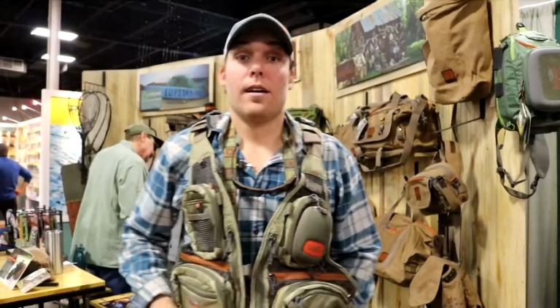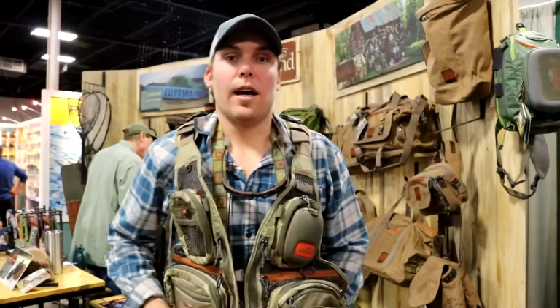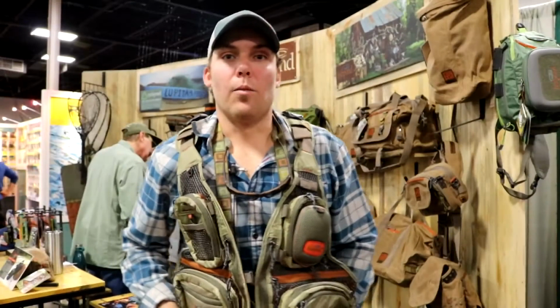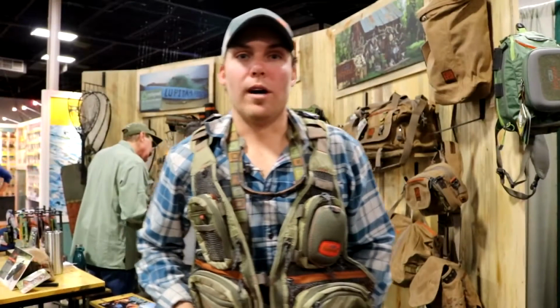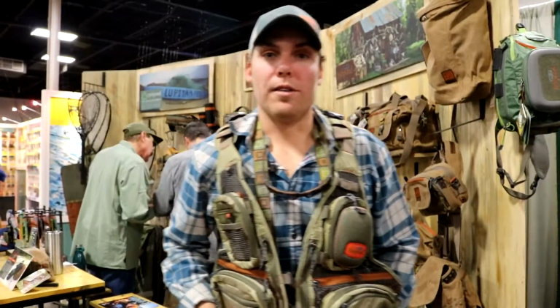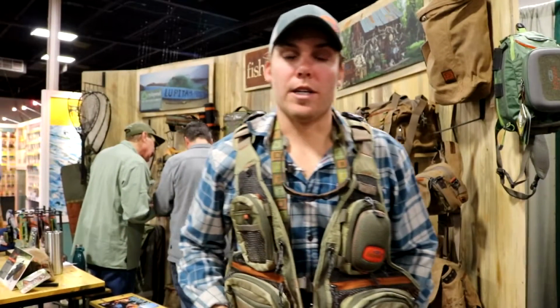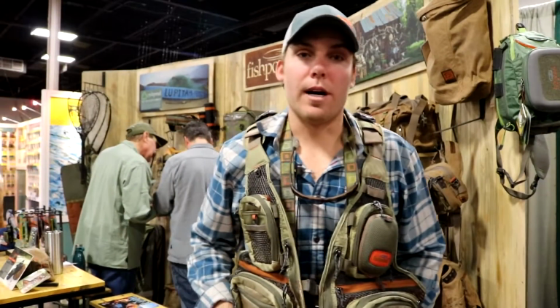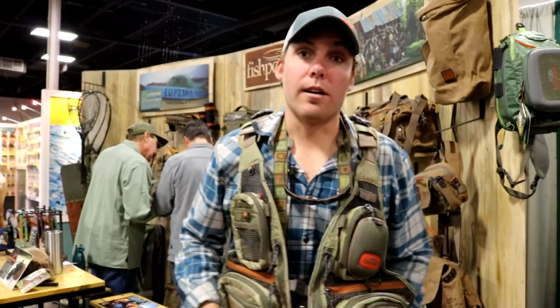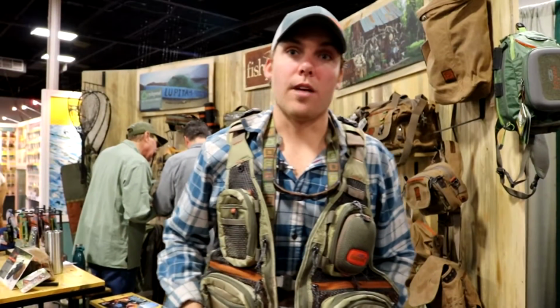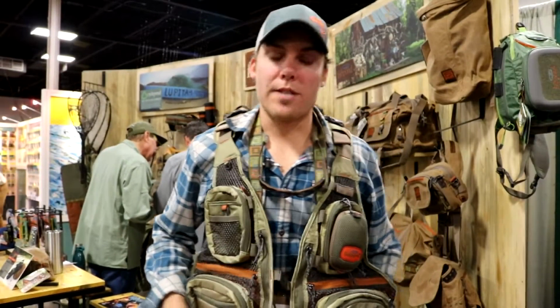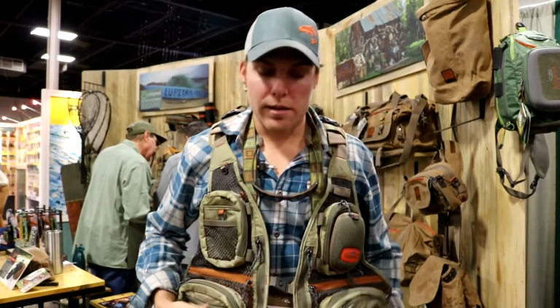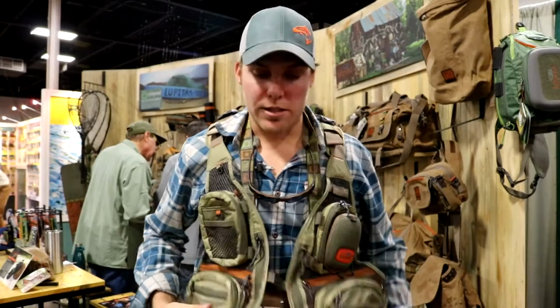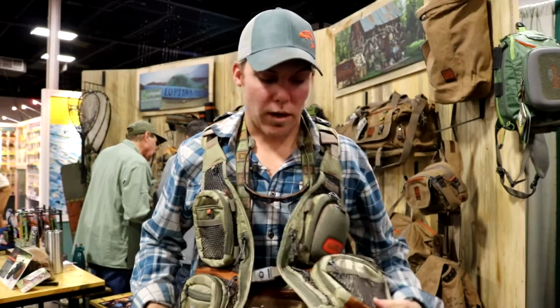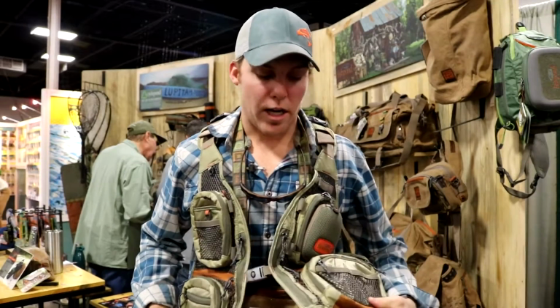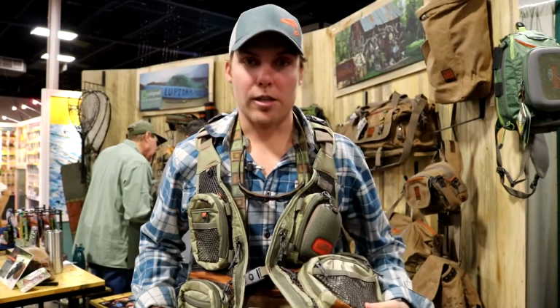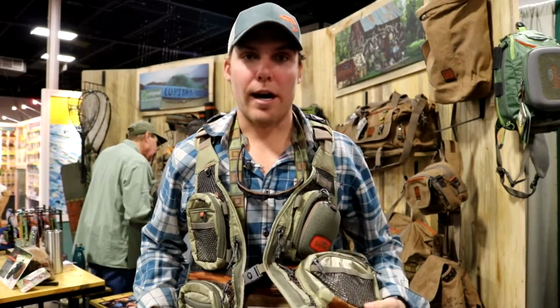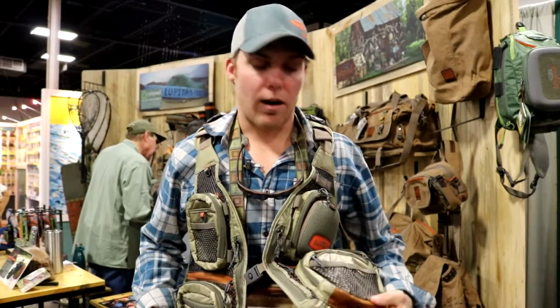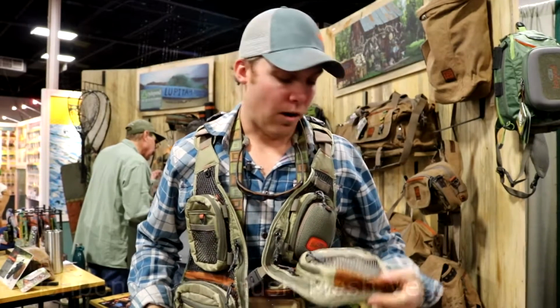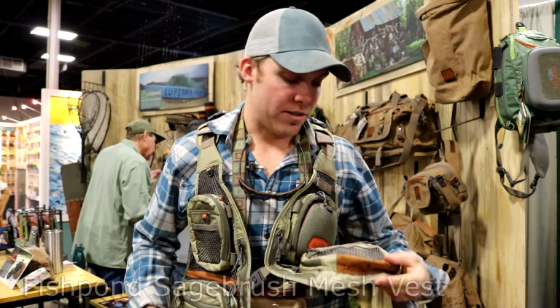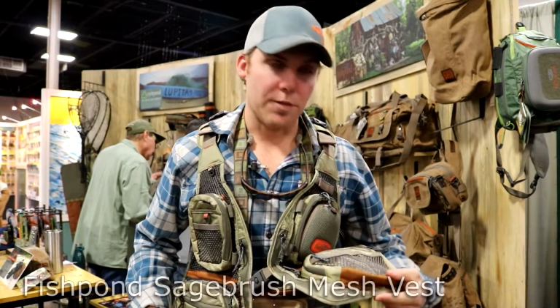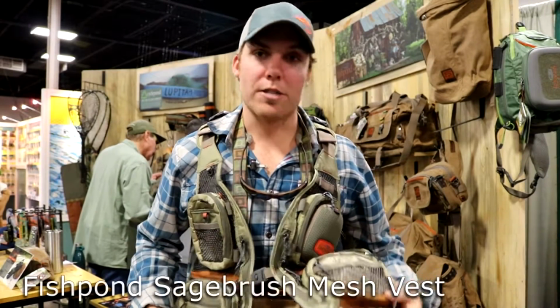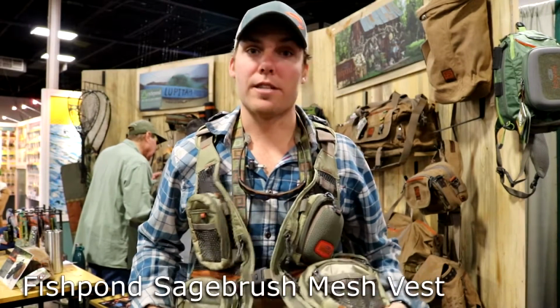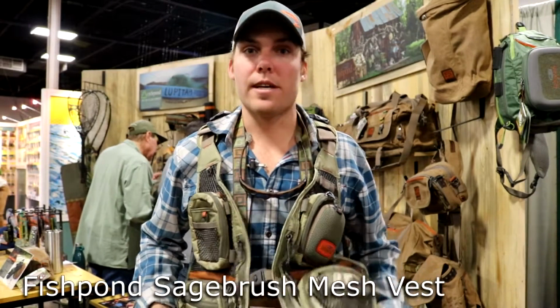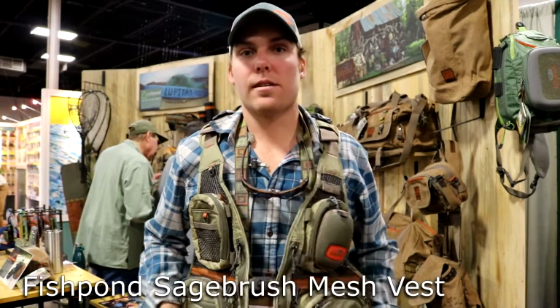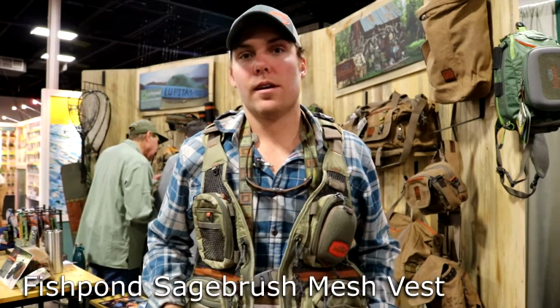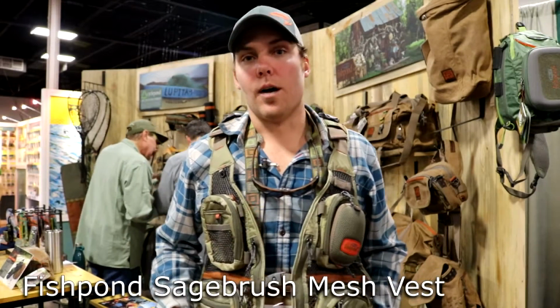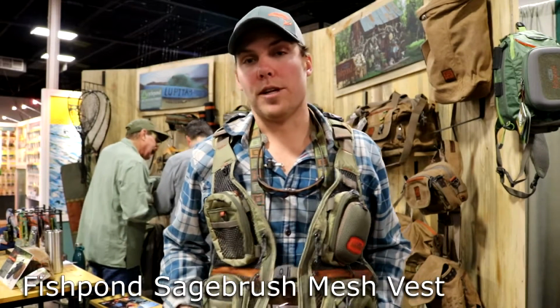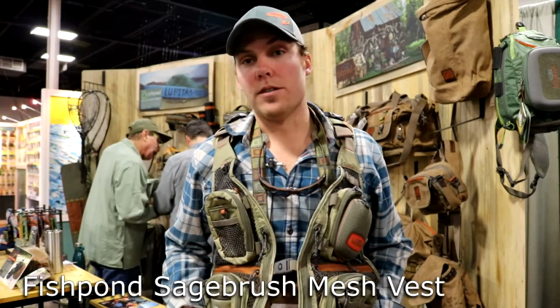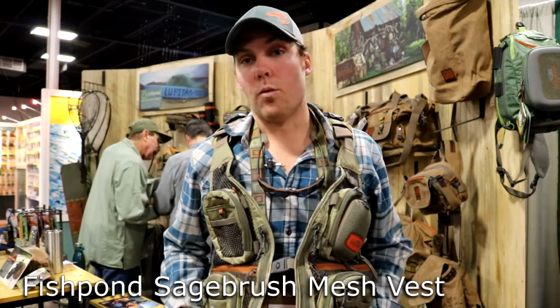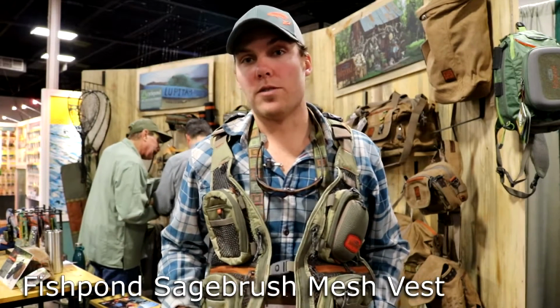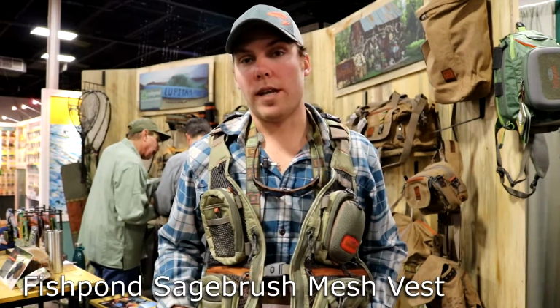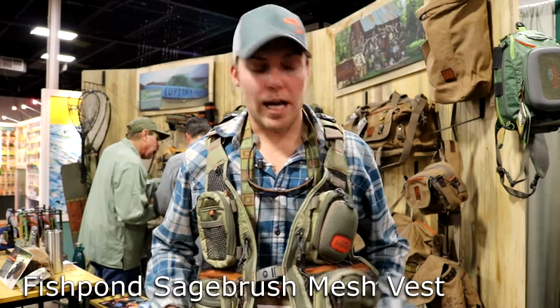Hey, I'm Will with Fishpond here at Somerset. Just want to talk to you about our Sagebrush mesh vest. Retails at $129.